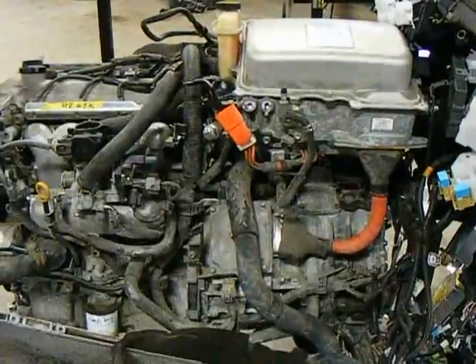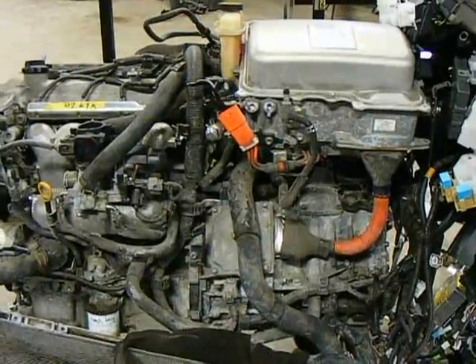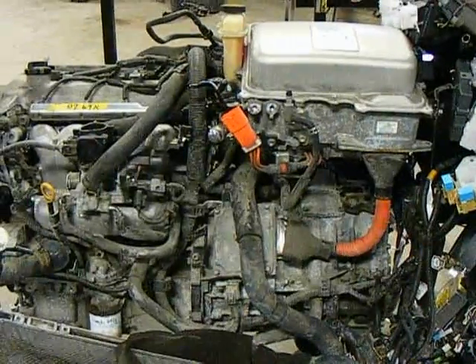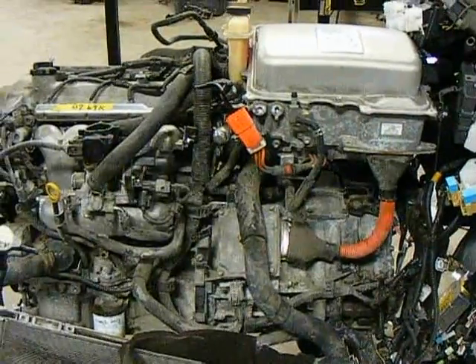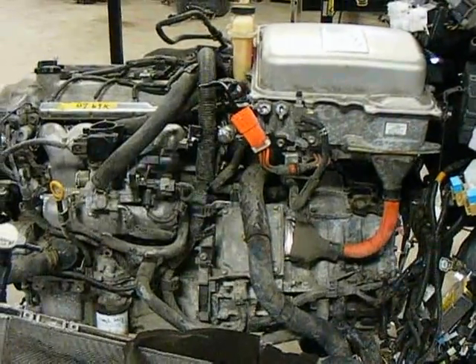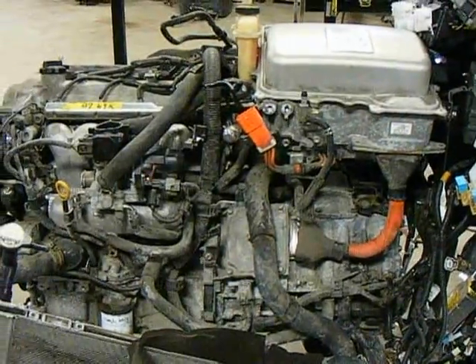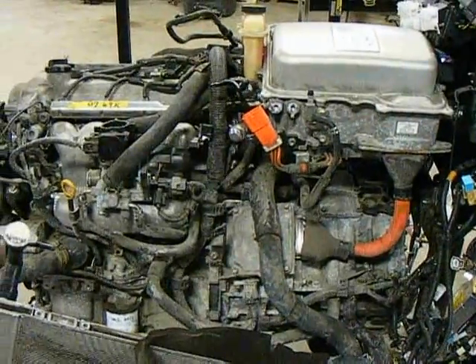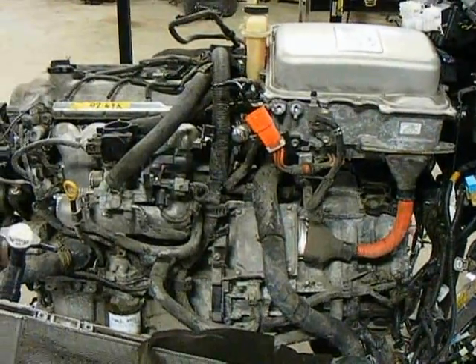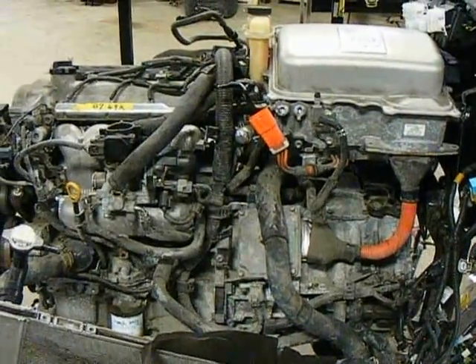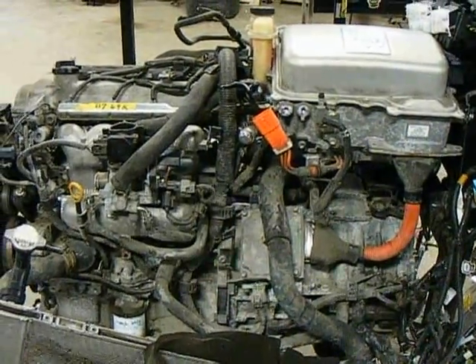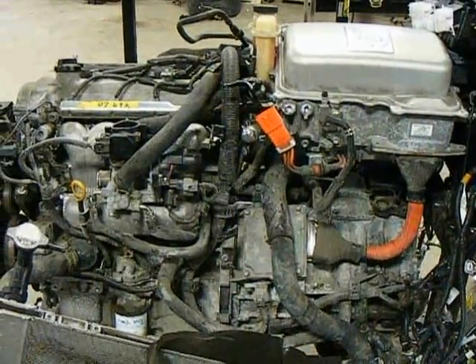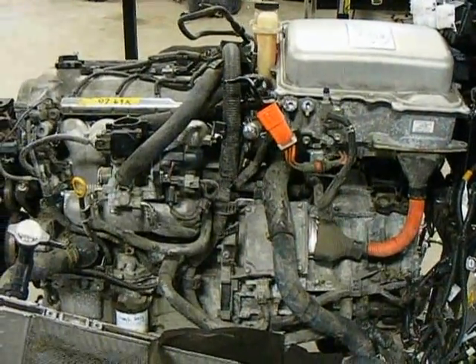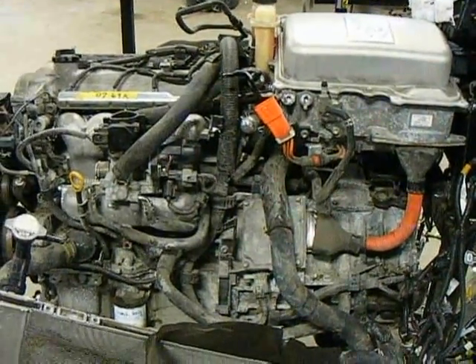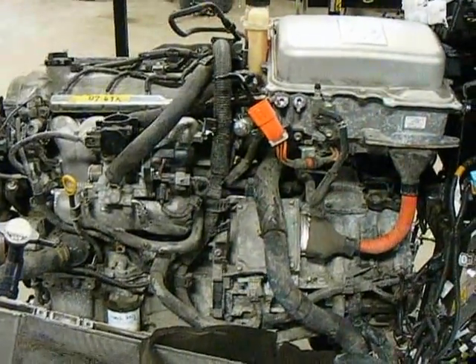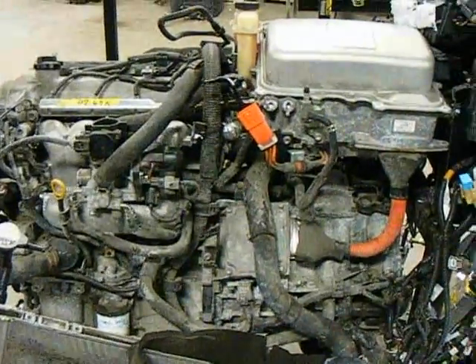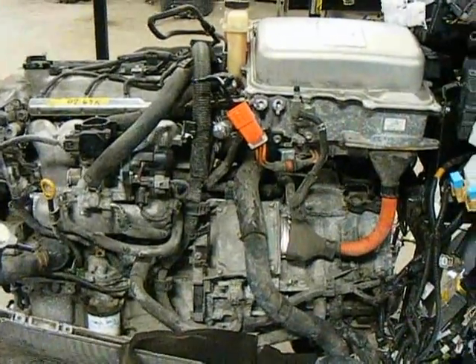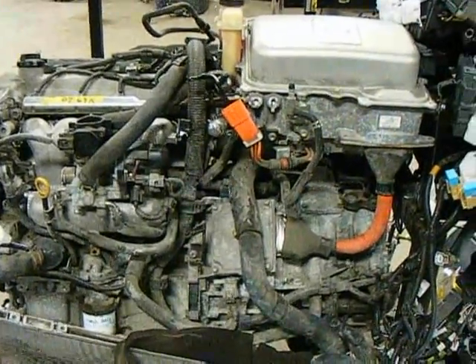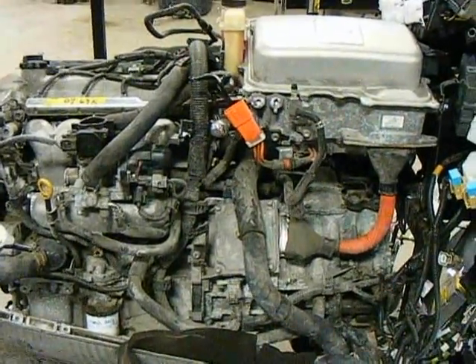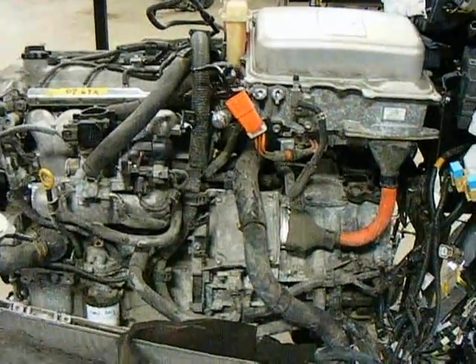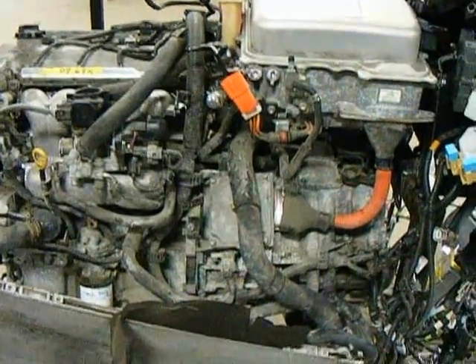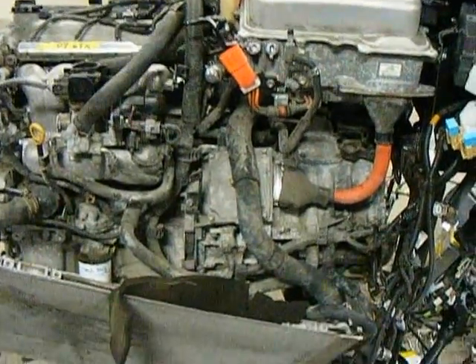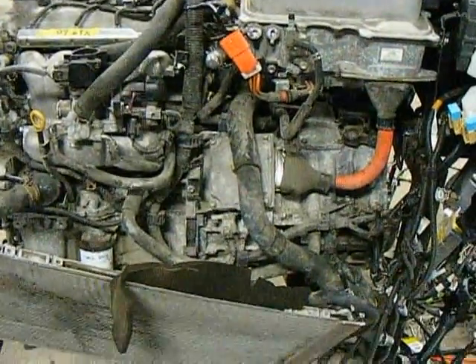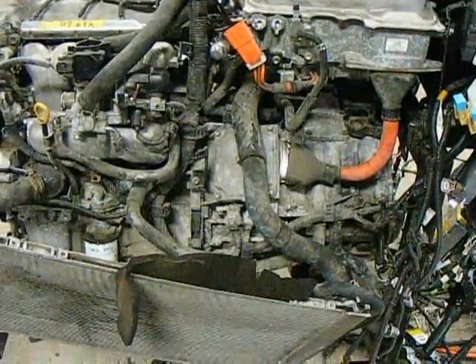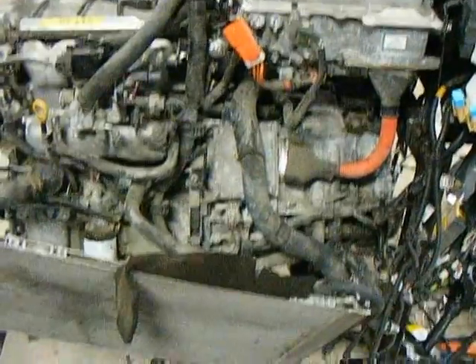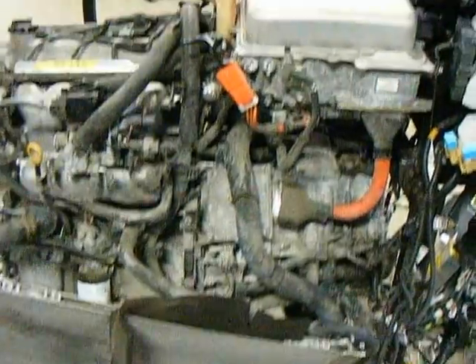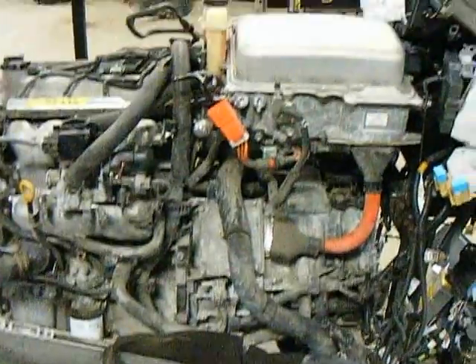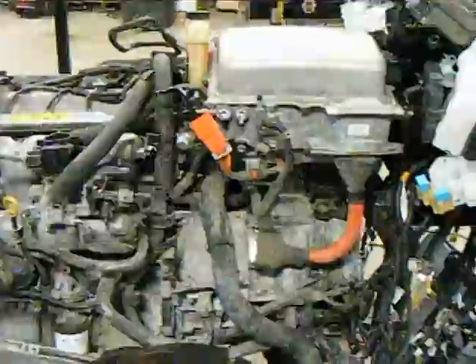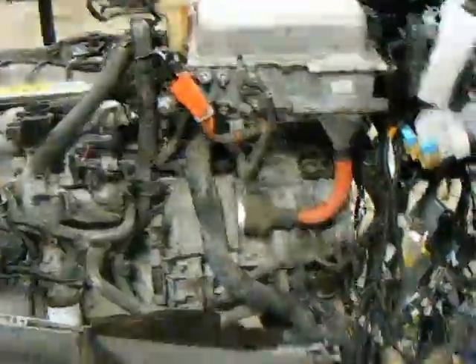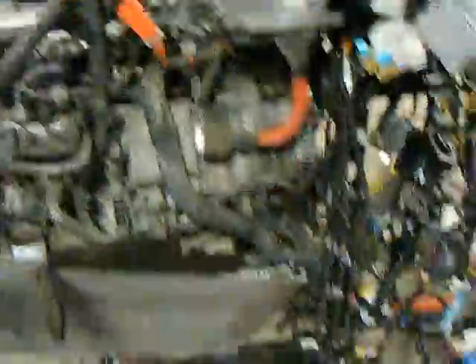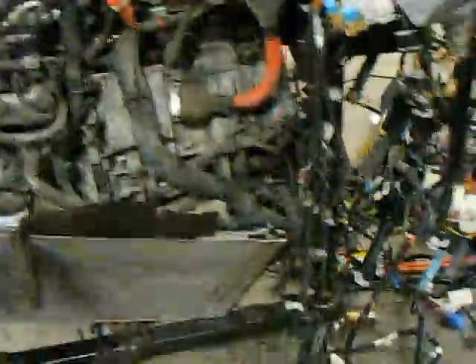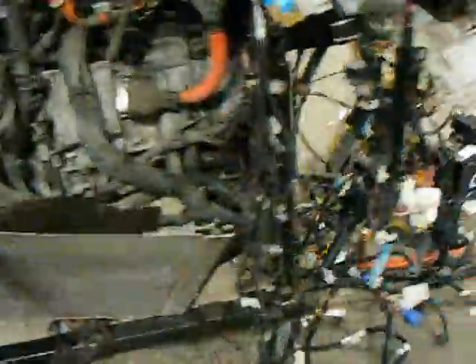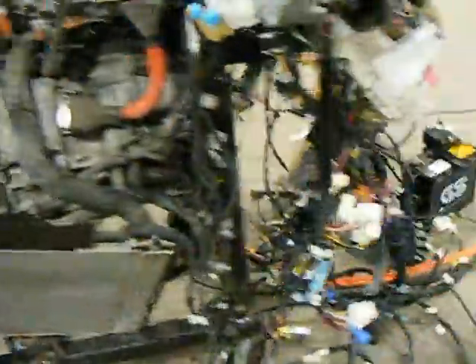What we have here is a Toyota Prius motor and transmission, referred to as the Hybrid Synergy Drive.